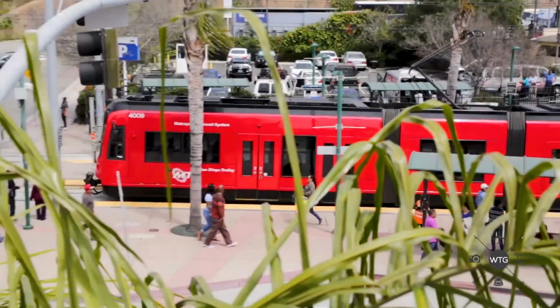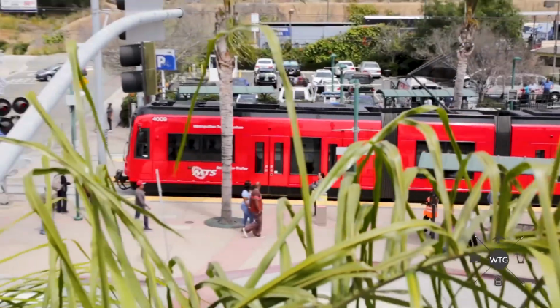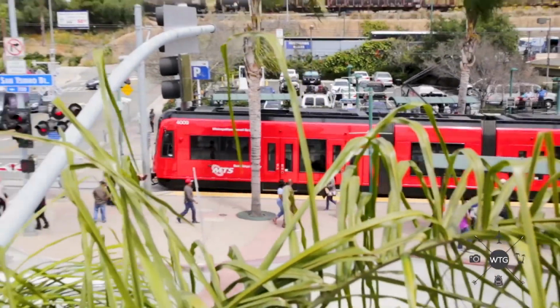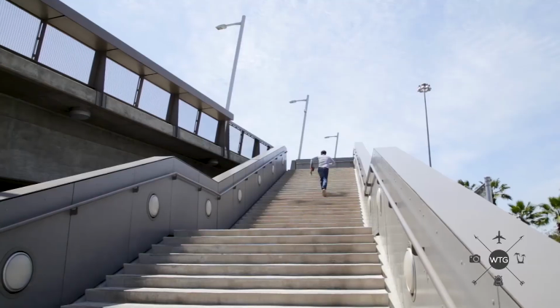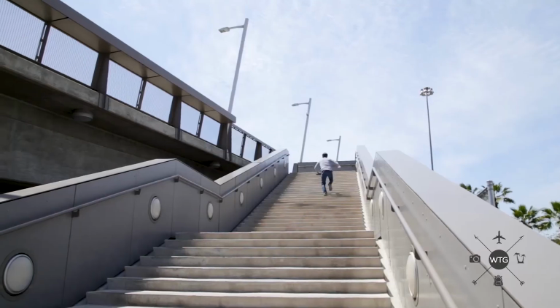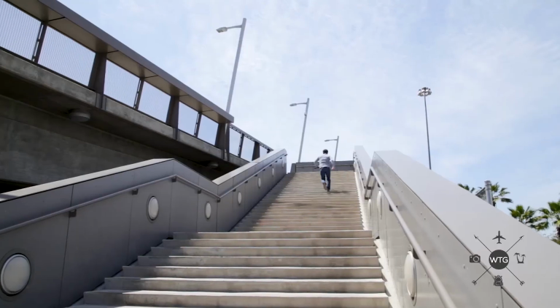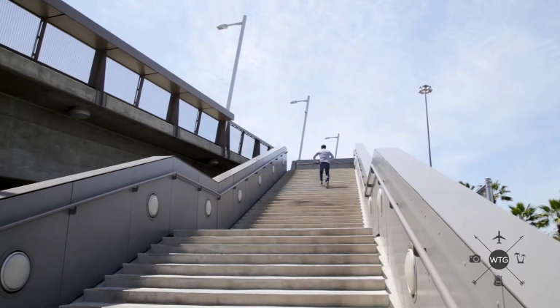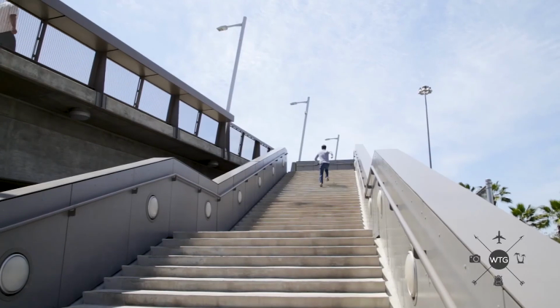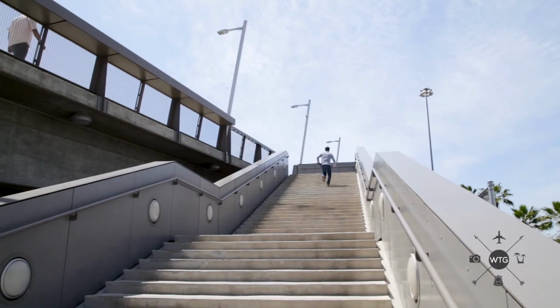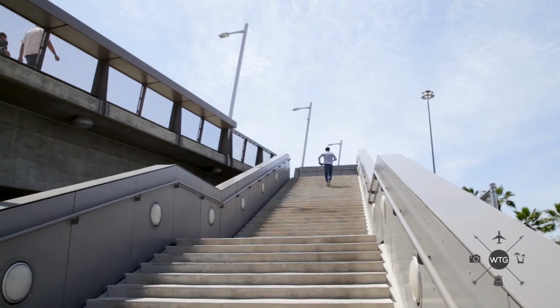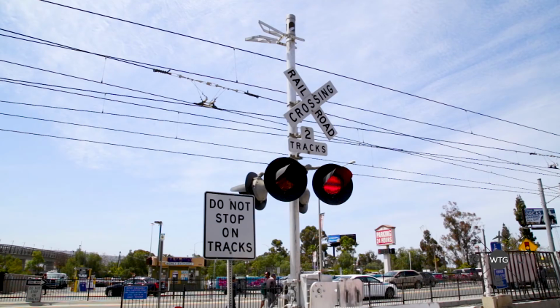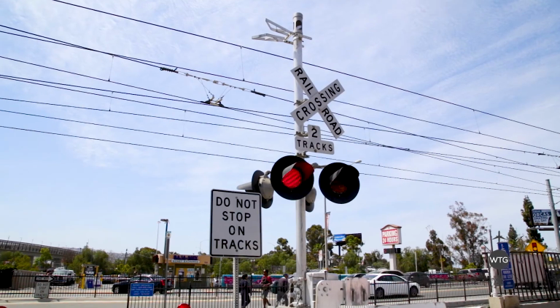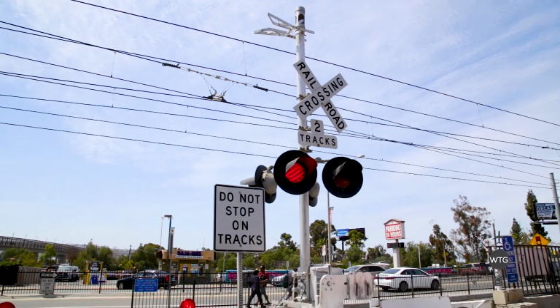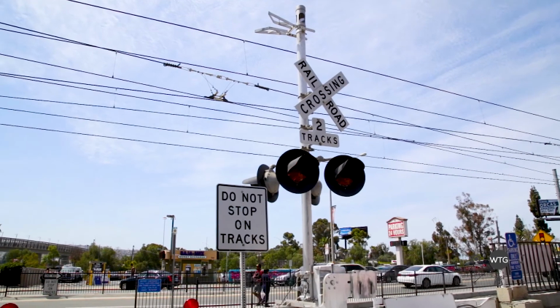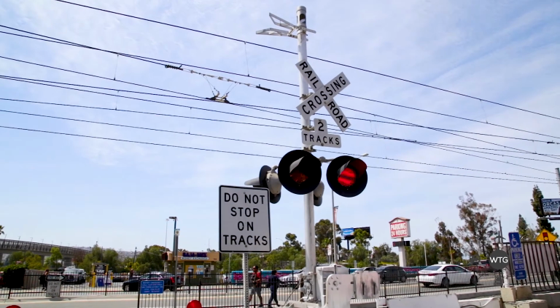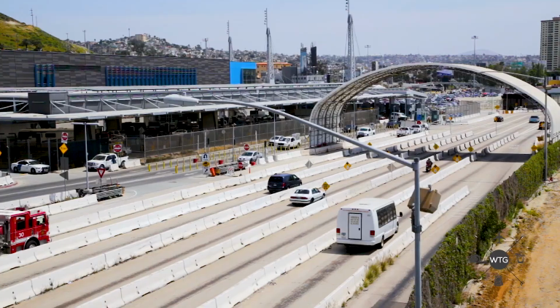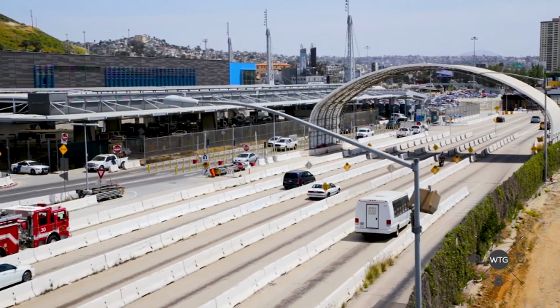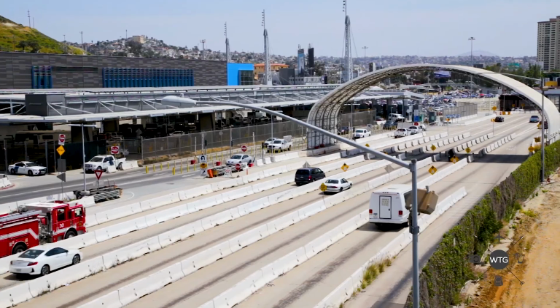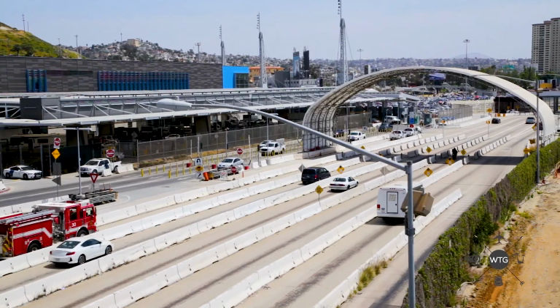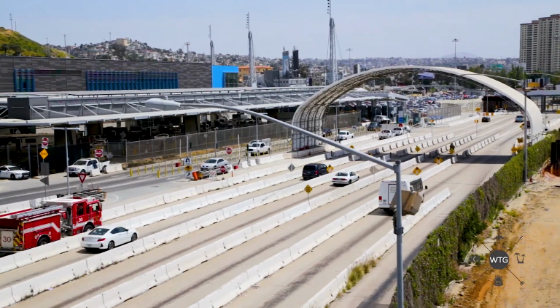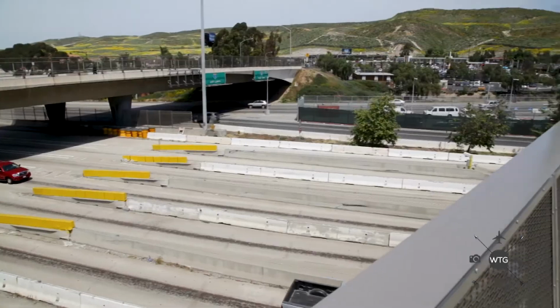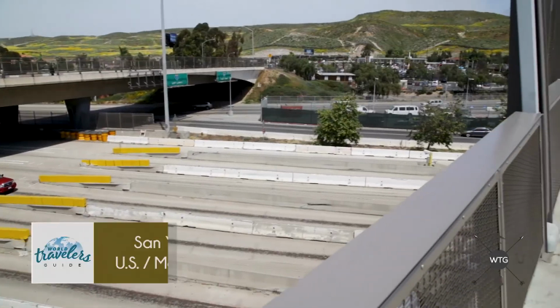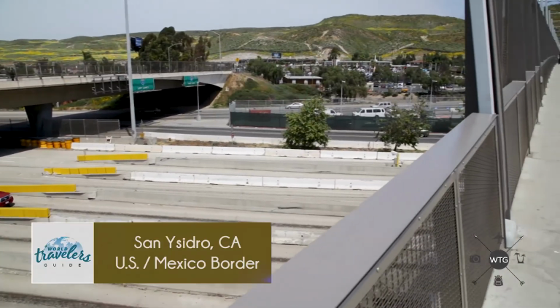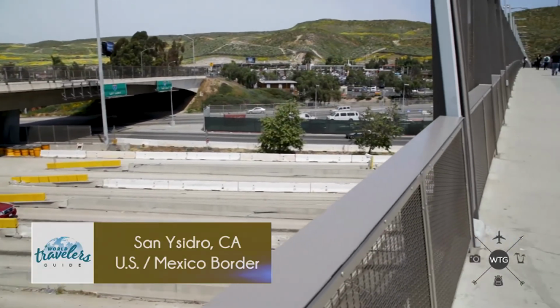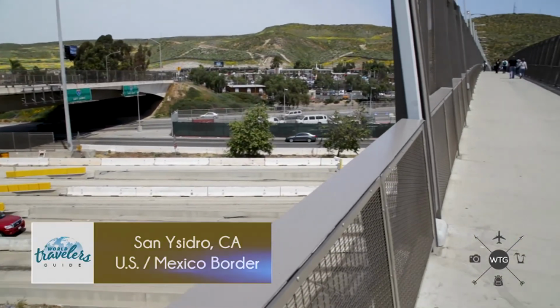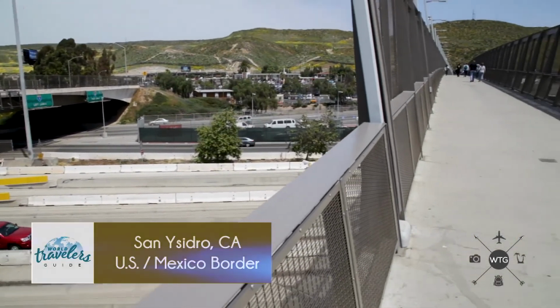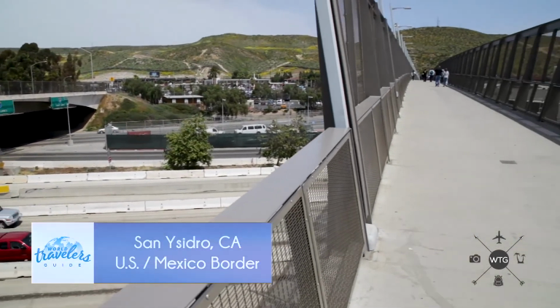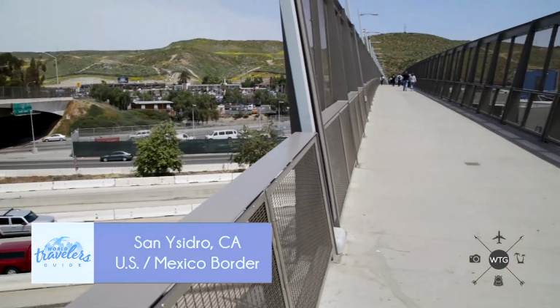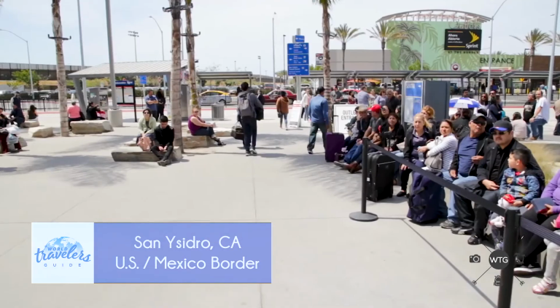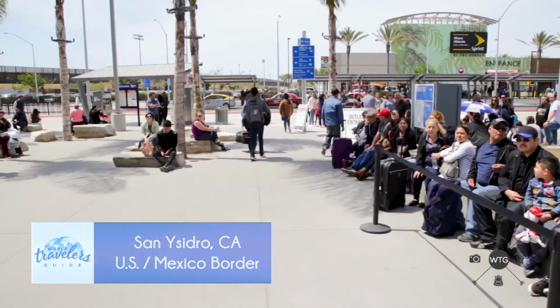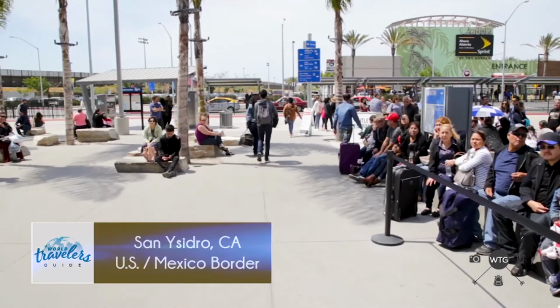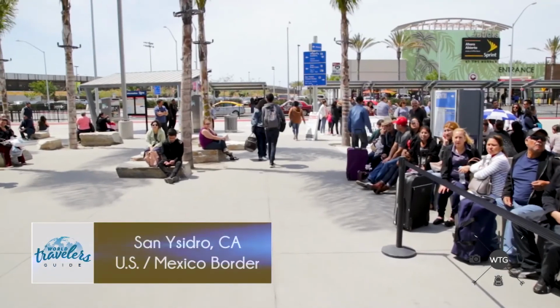Now keep in mind, if you don't want to drive to the border, you can take the San Diego trolley that will drop you right off at the border.